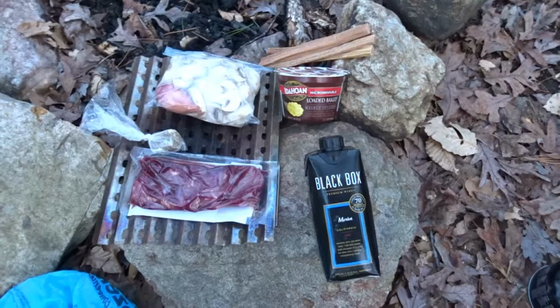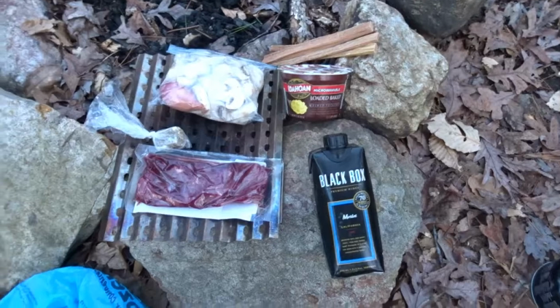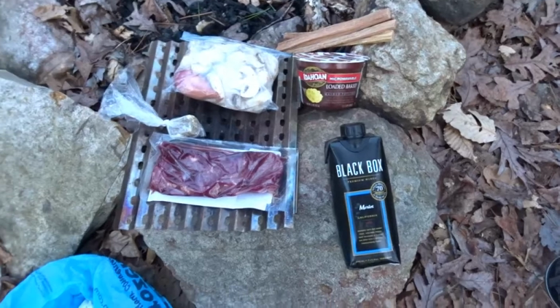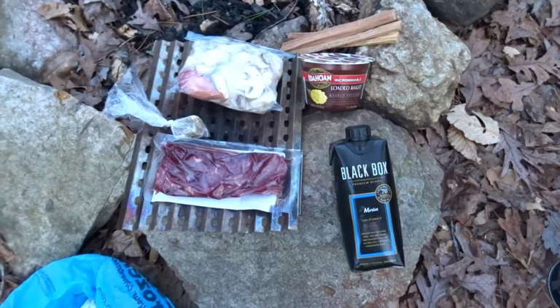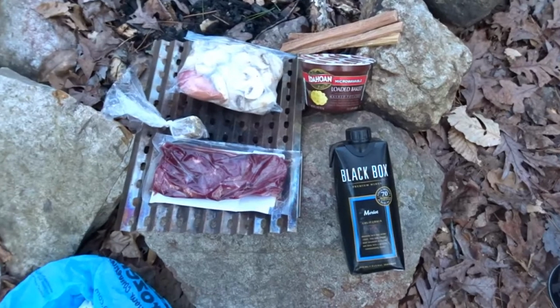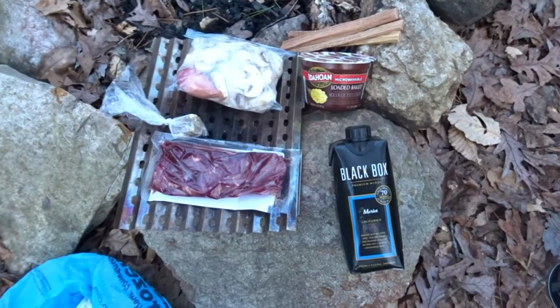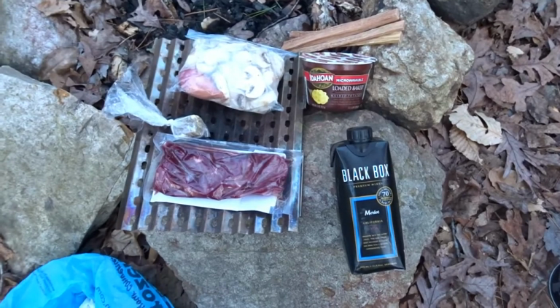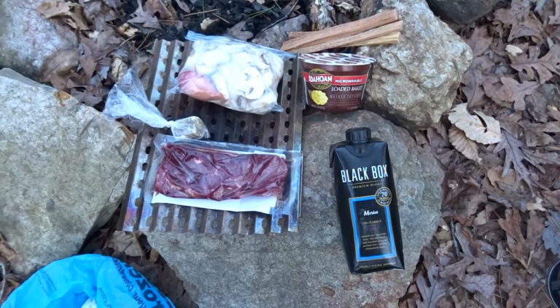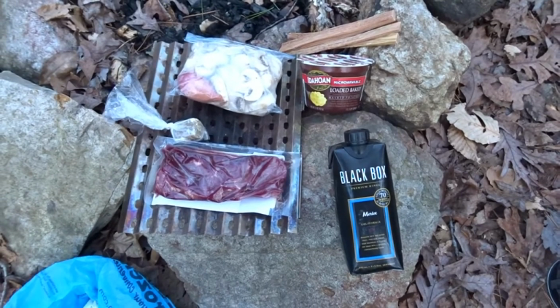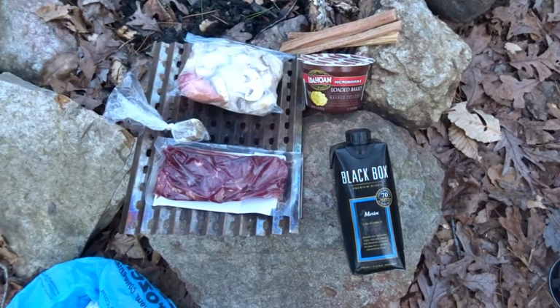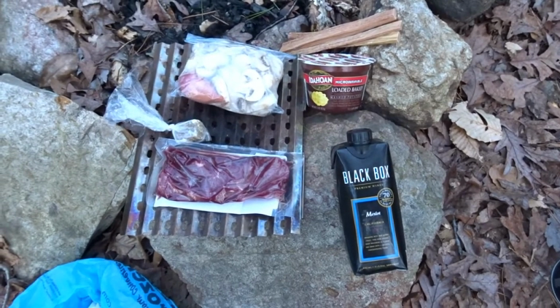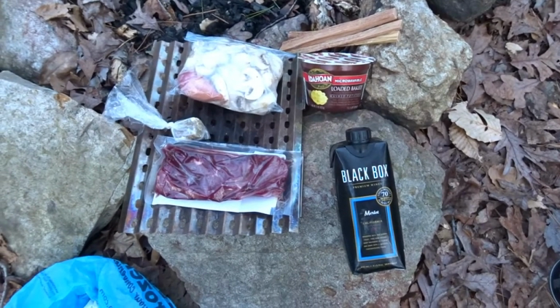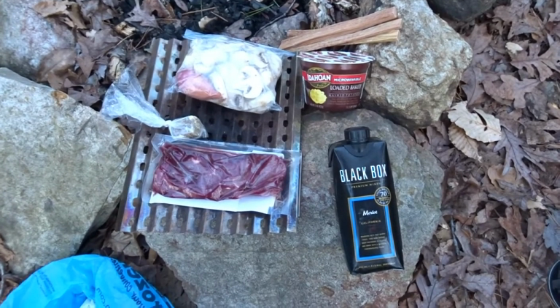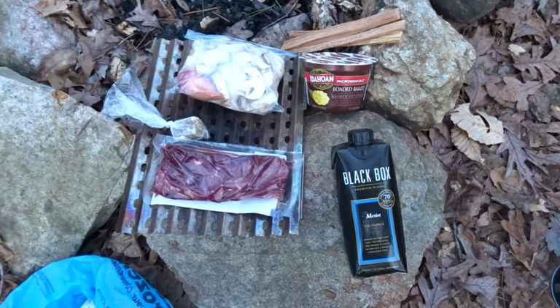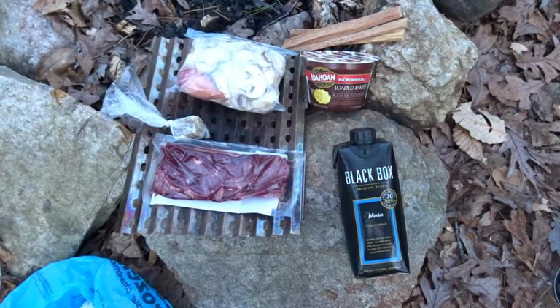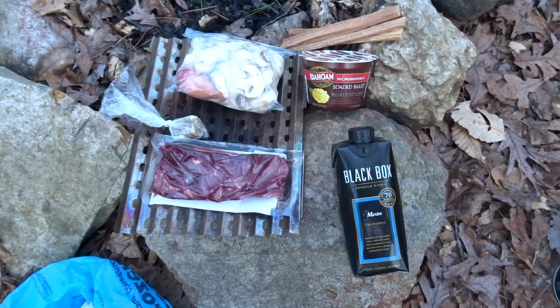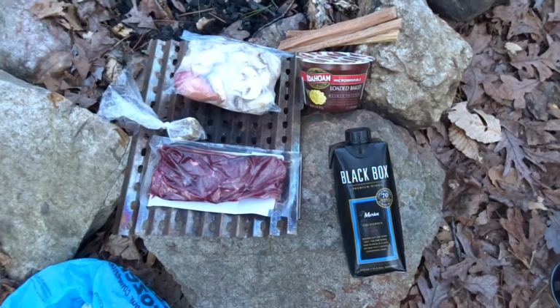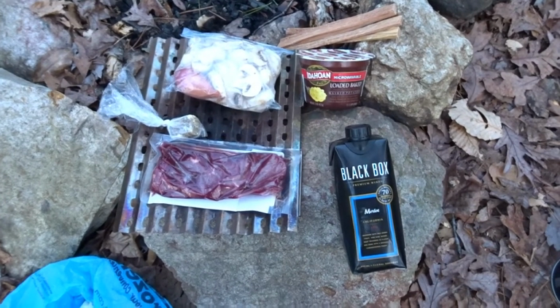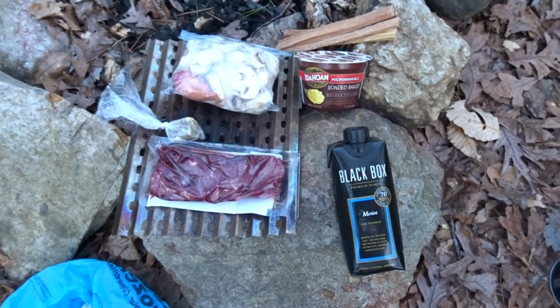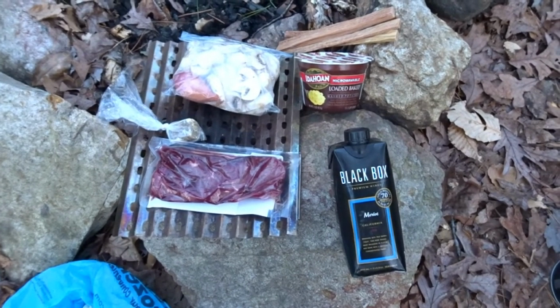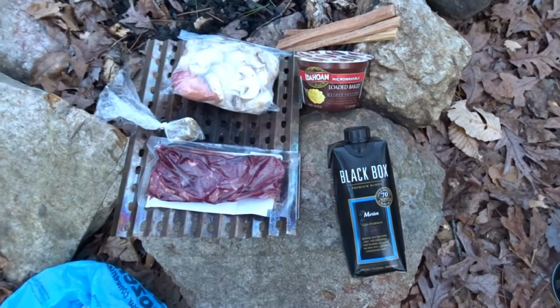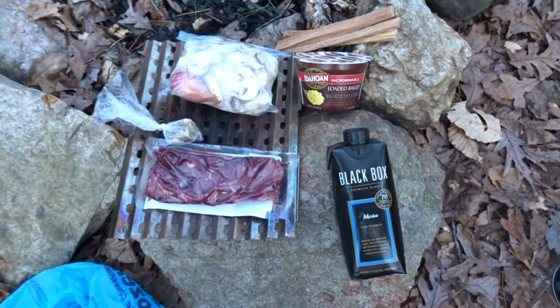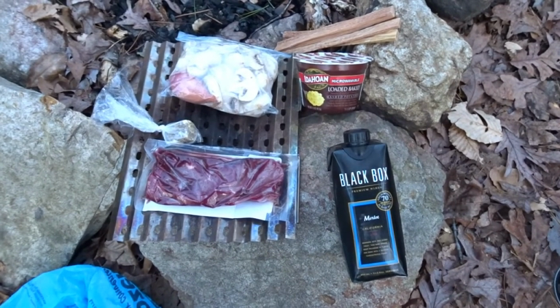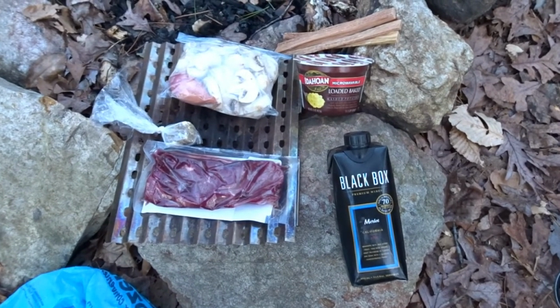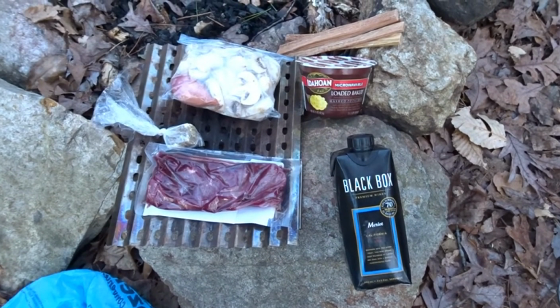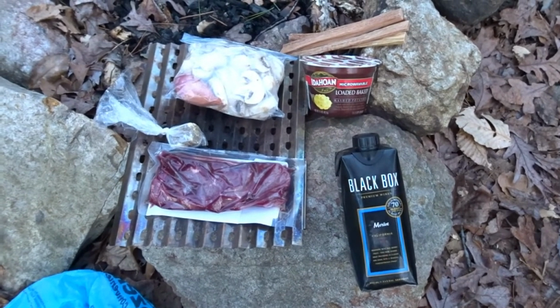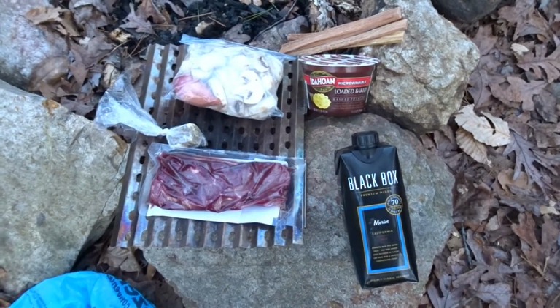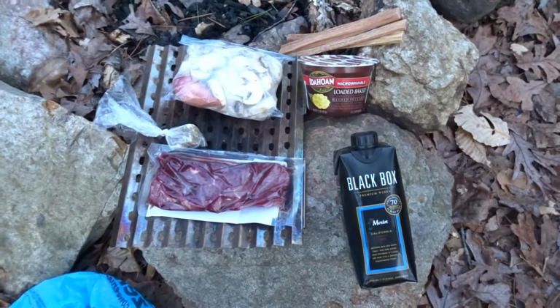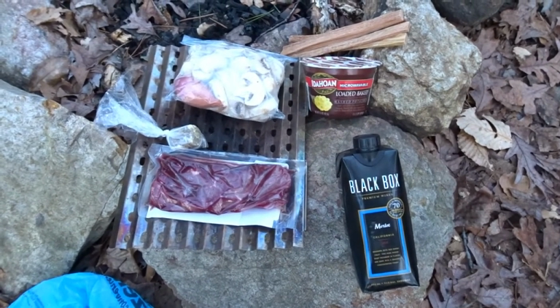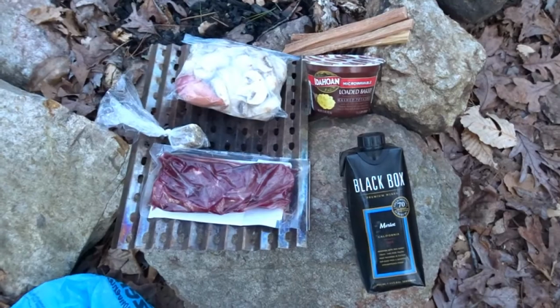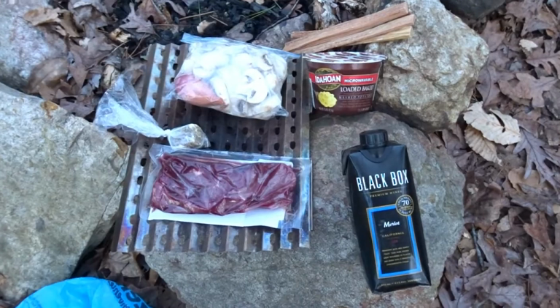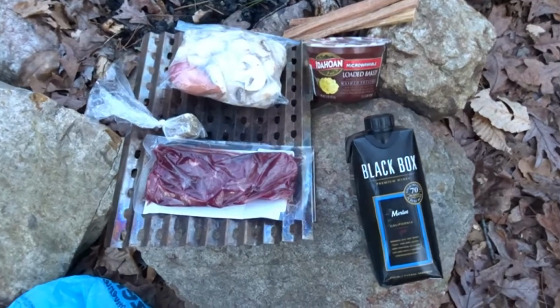Hey, Albert here. Hopefully we do this before it gets dark. I'm at camp, in the UR National Forest.